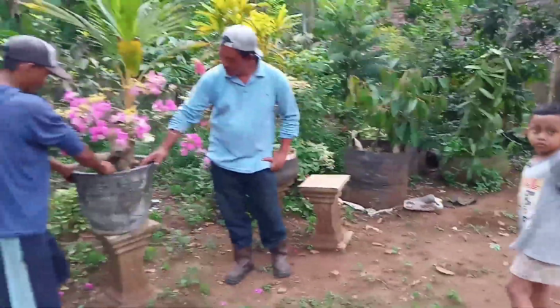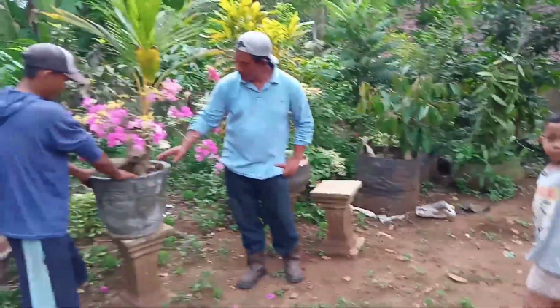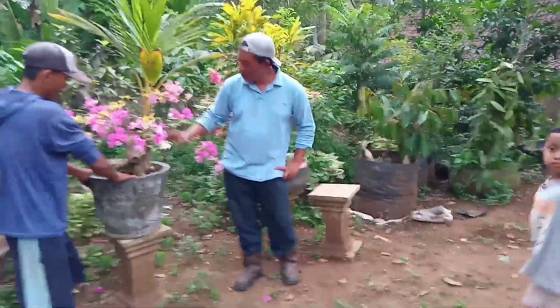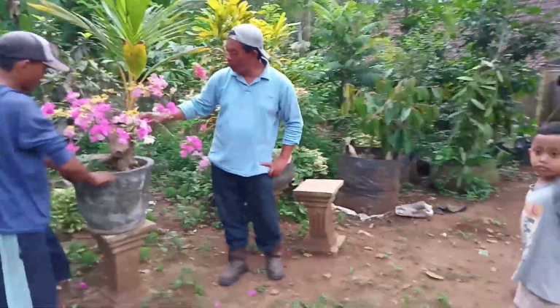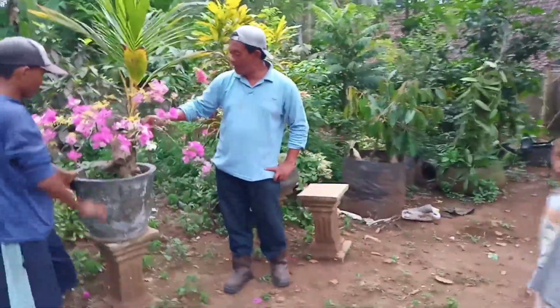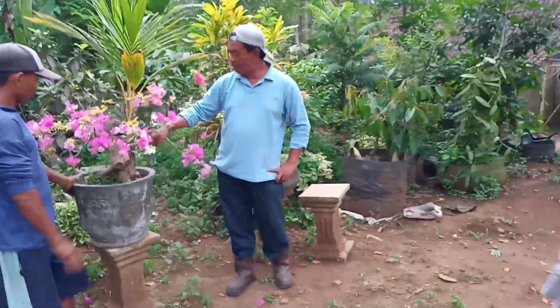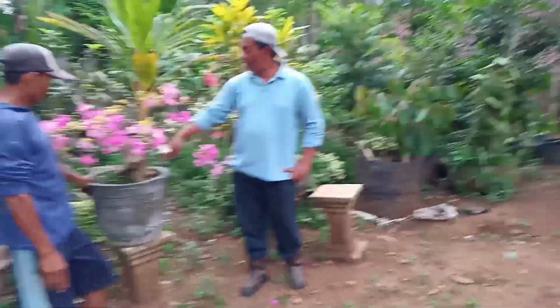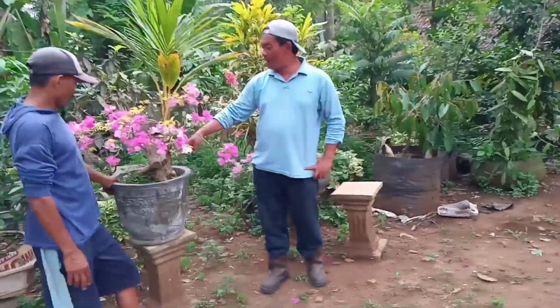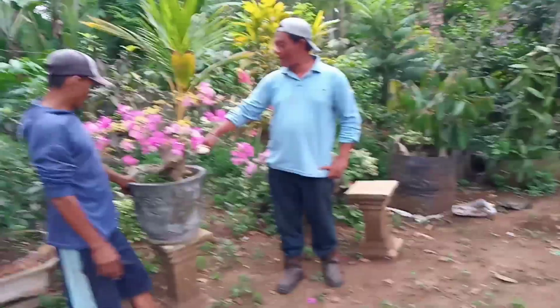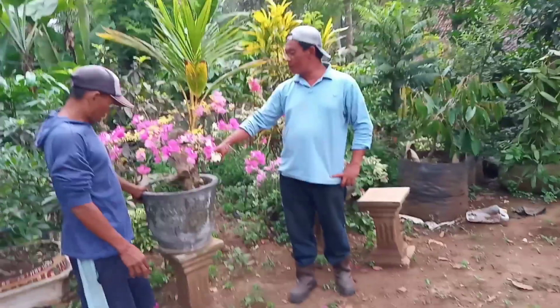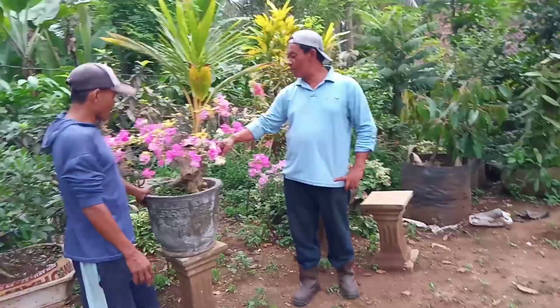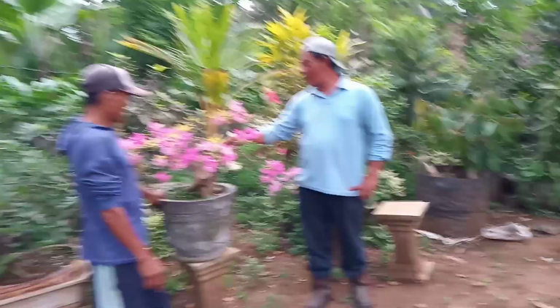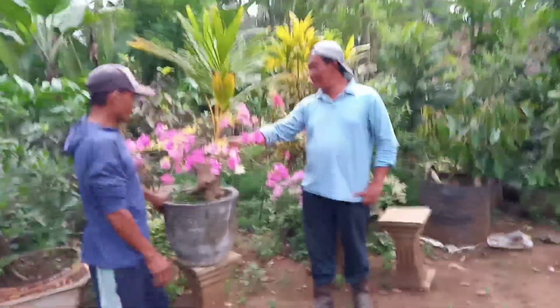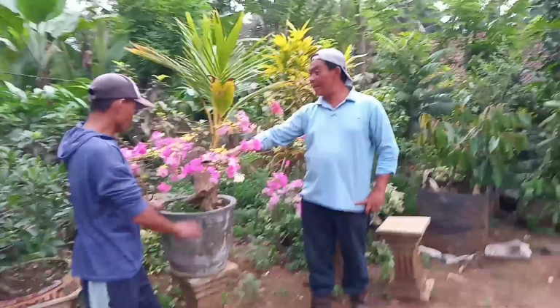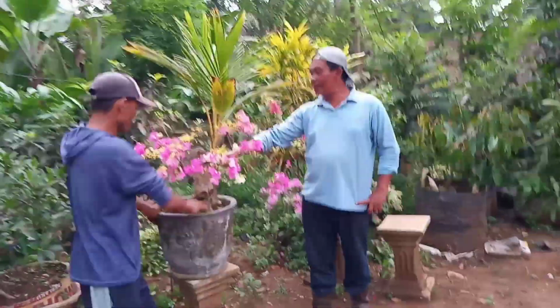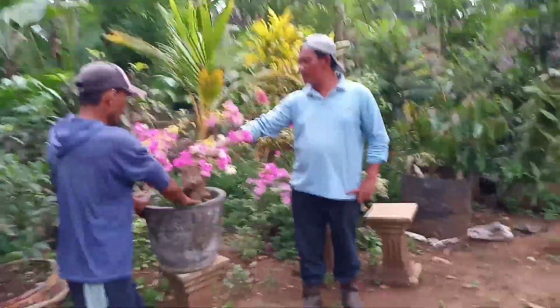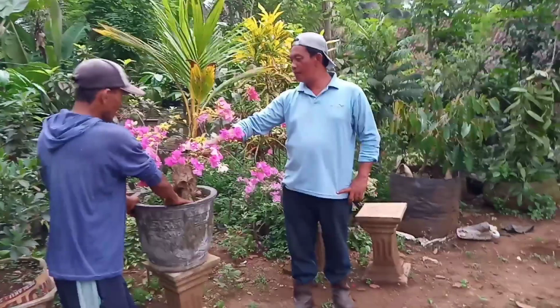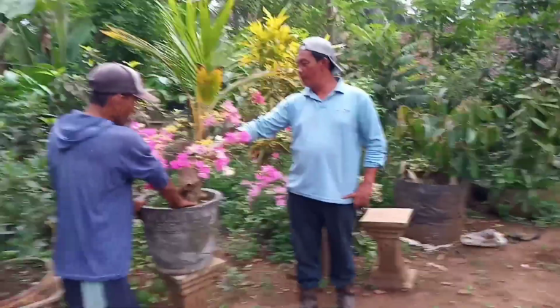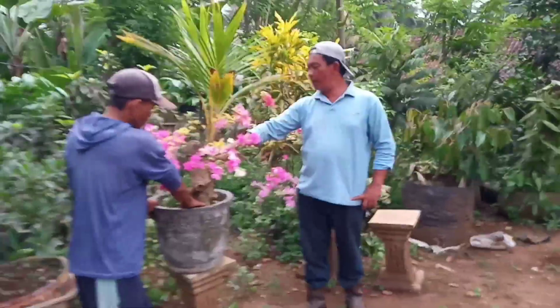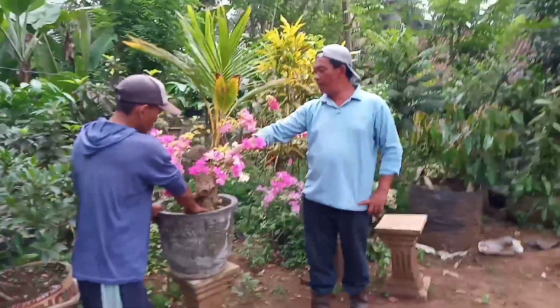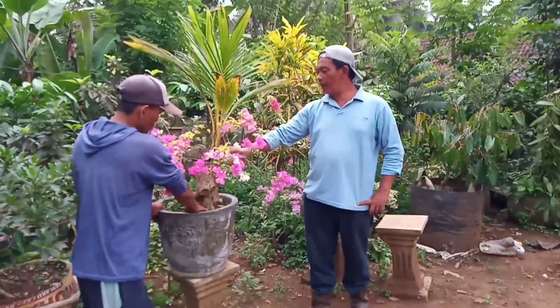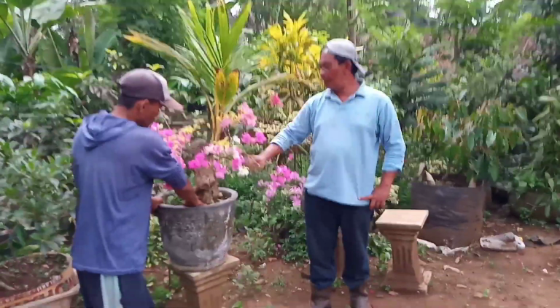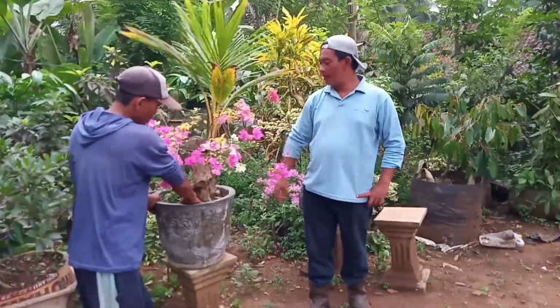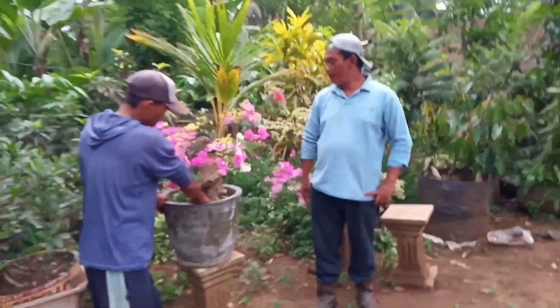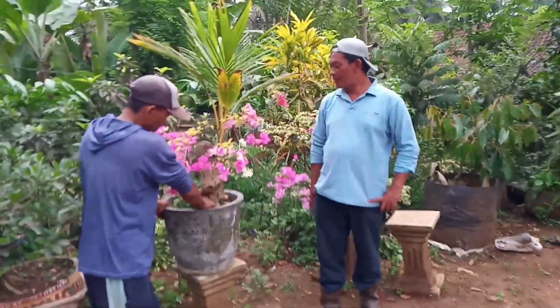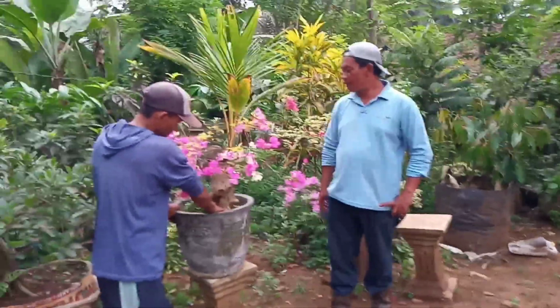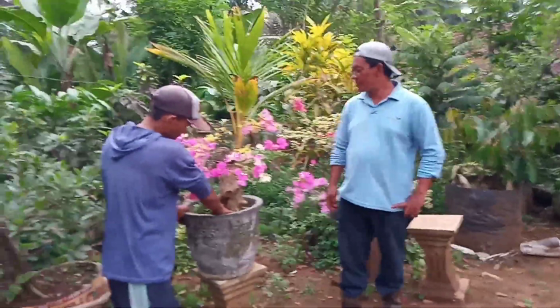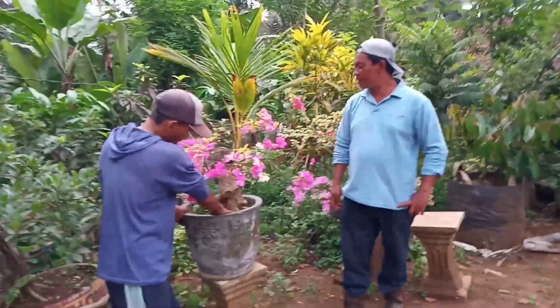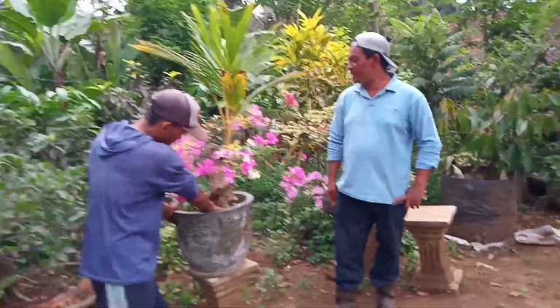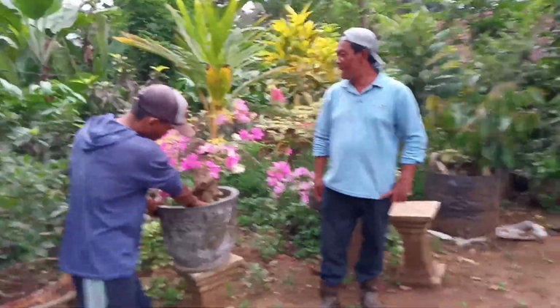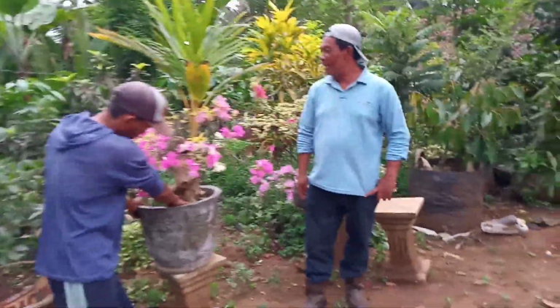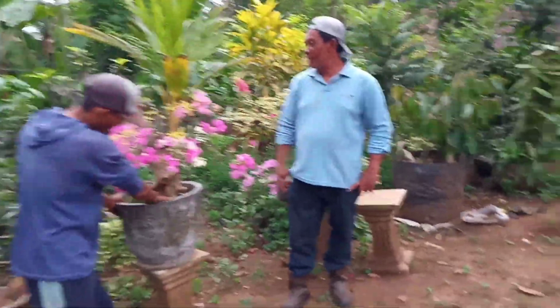Tapi ini berlubang sampai ke bawah, tembus ke bawah ini ya? Tembus ini Pak. Wah, mantap teman-teman — tembus!